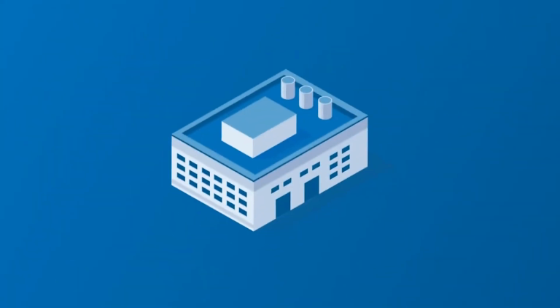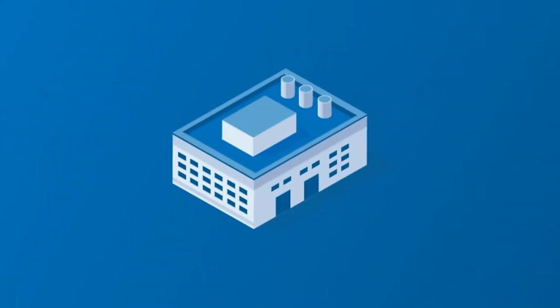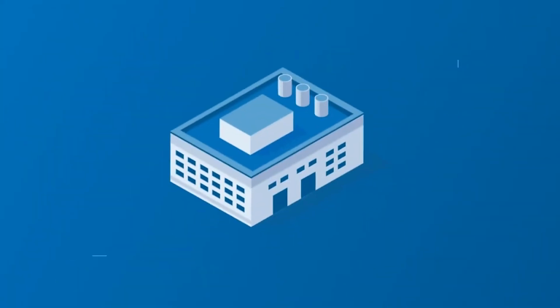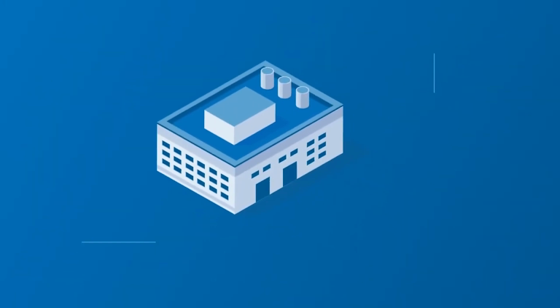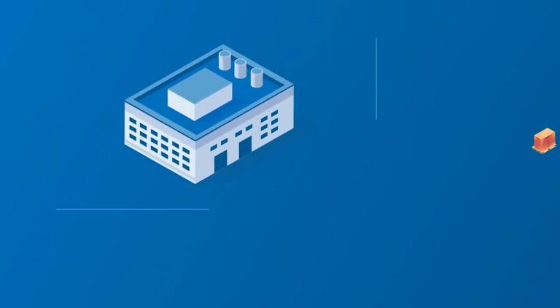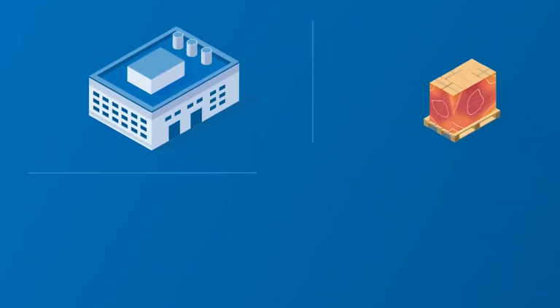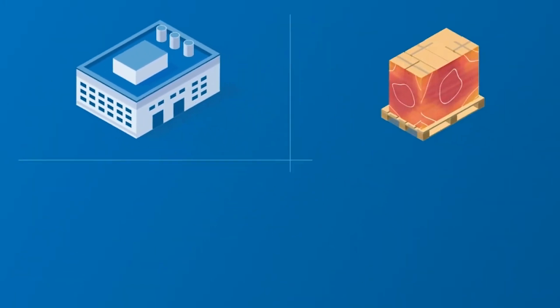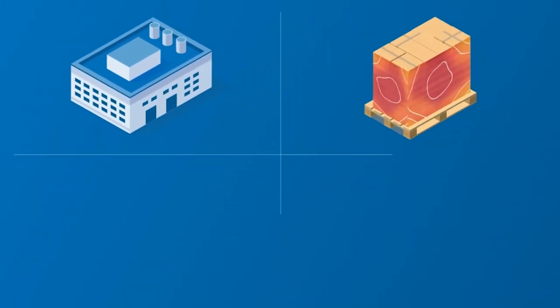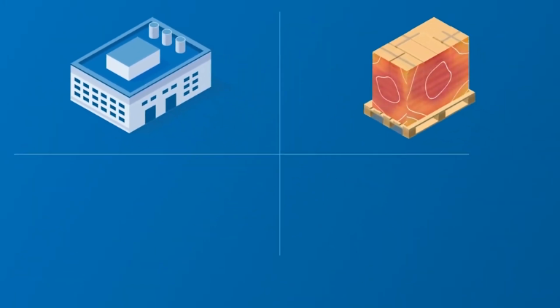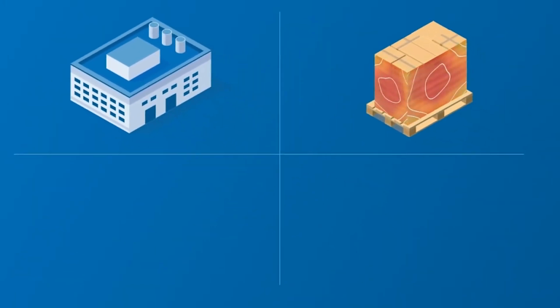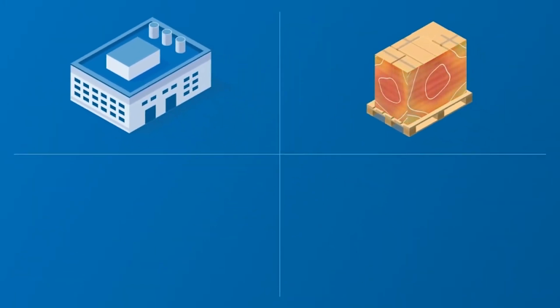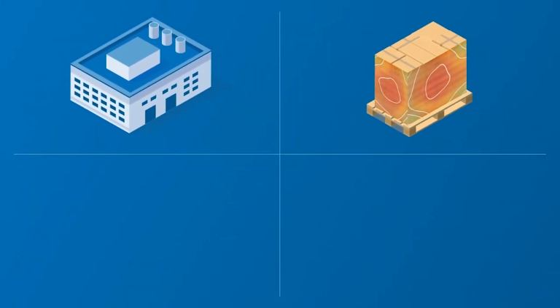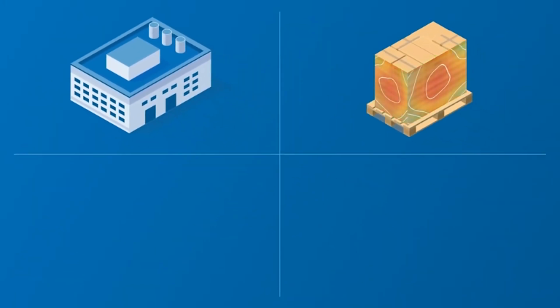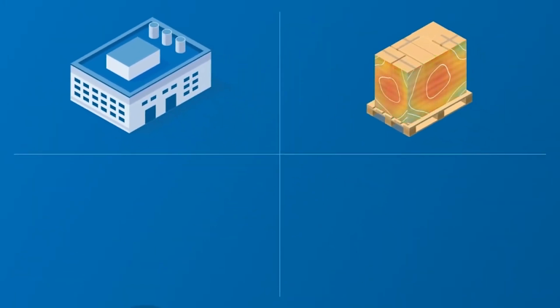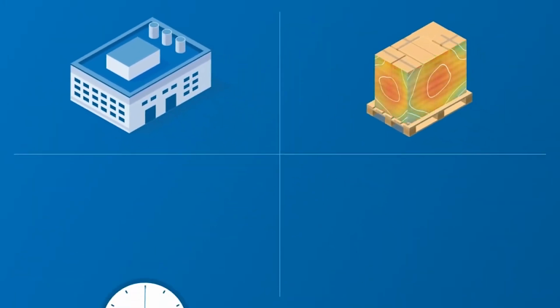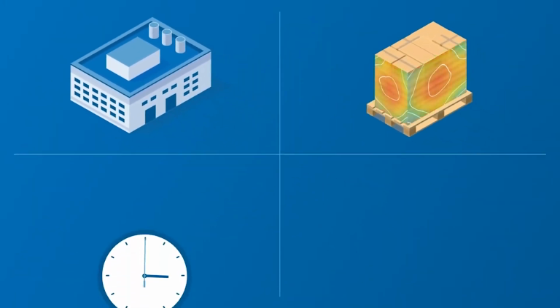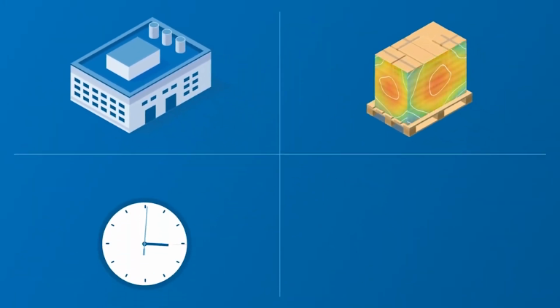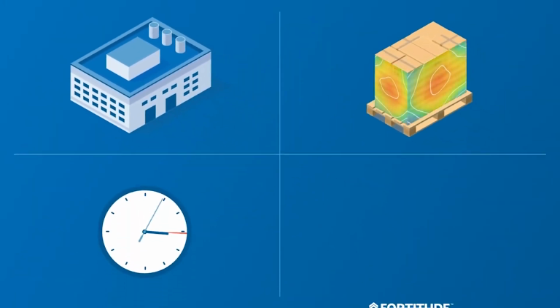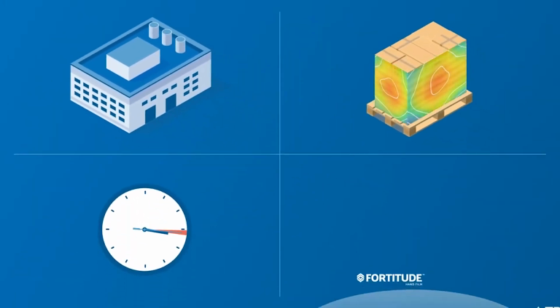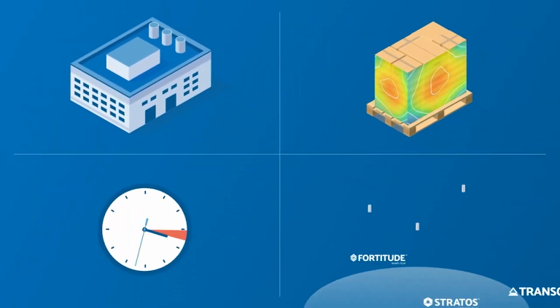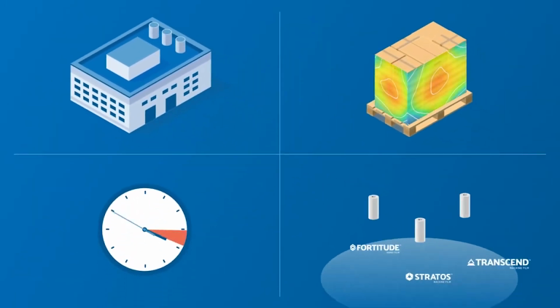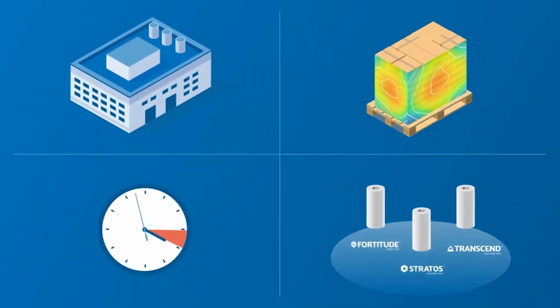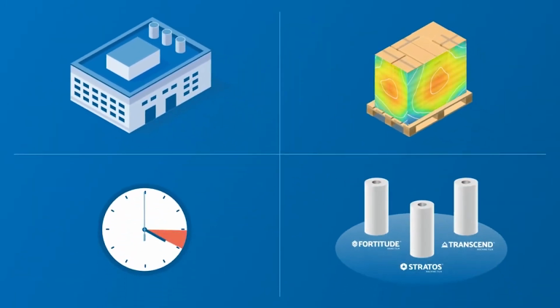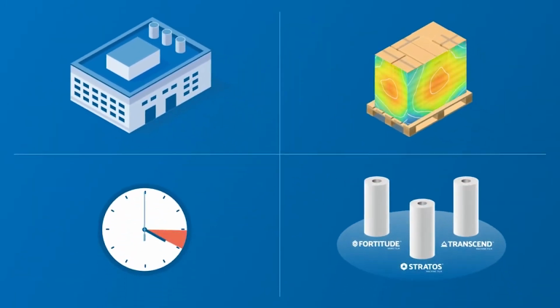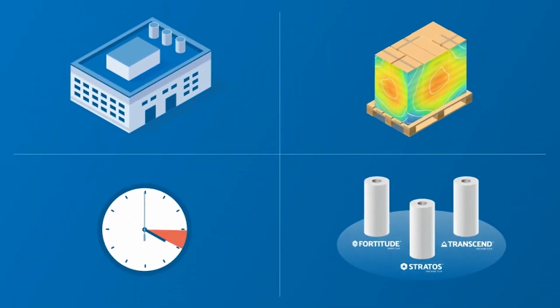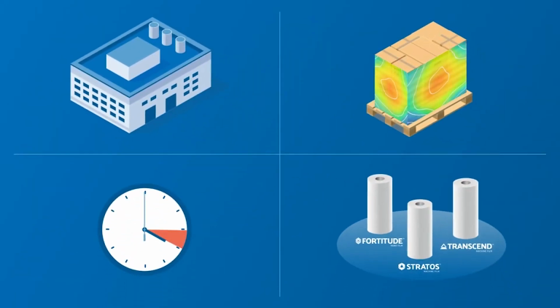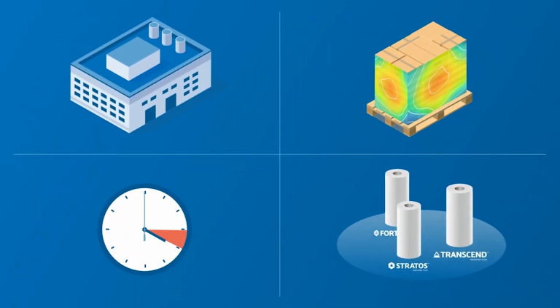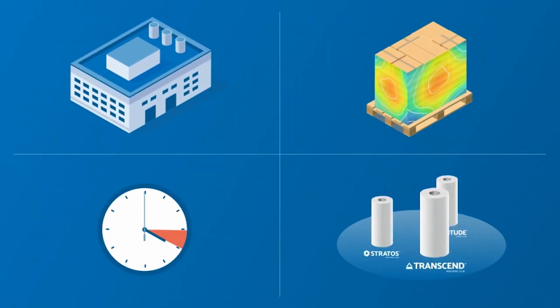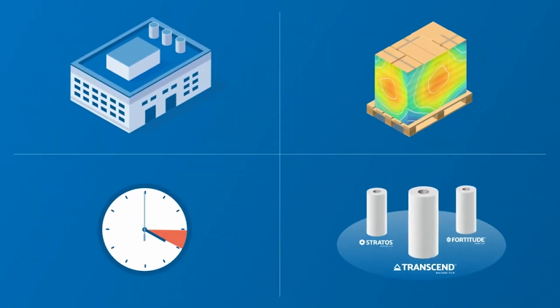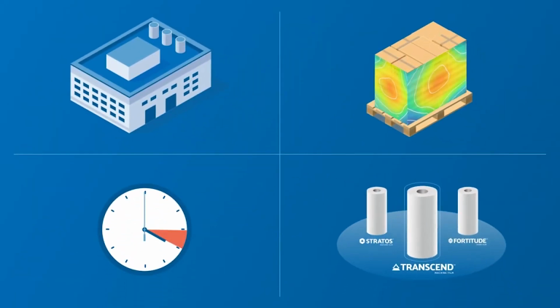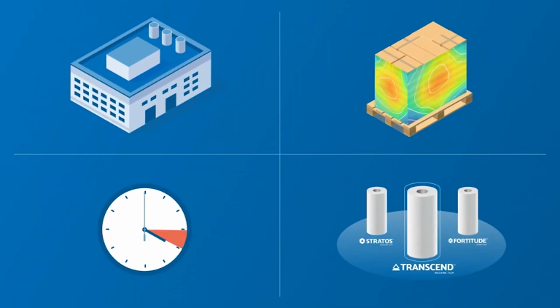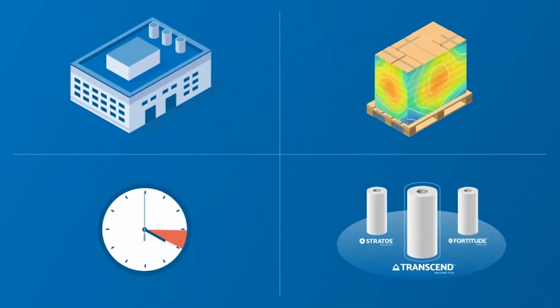We'll come to you, work to understand your needs, and in under an hour, we'll help you choose the right film.